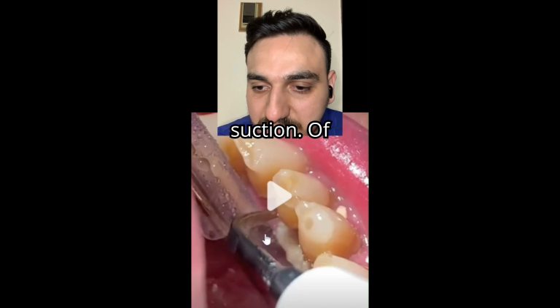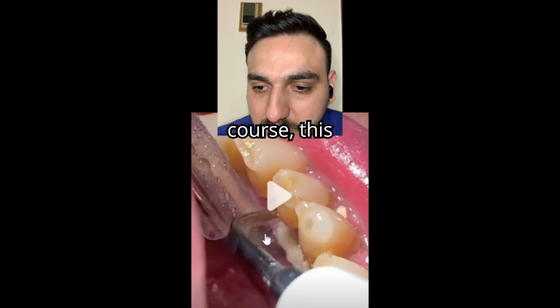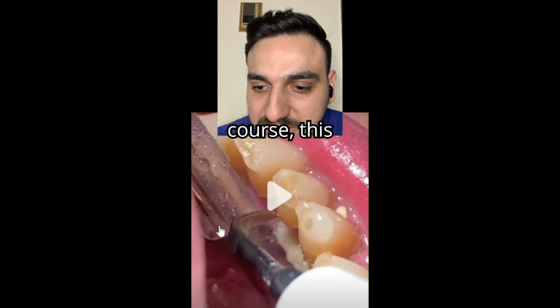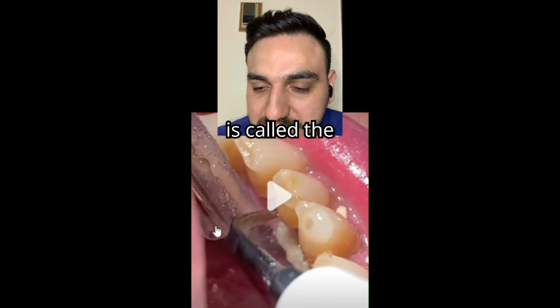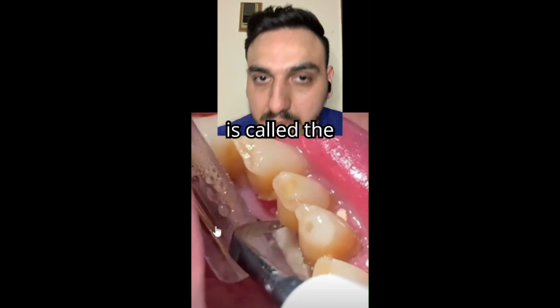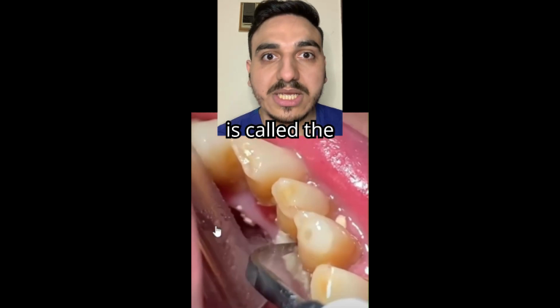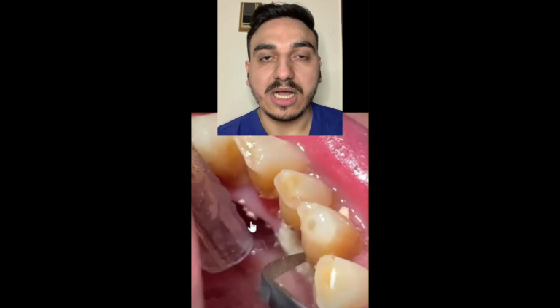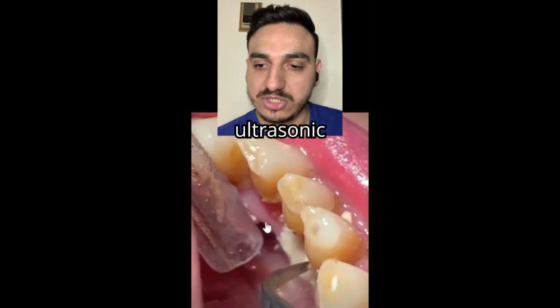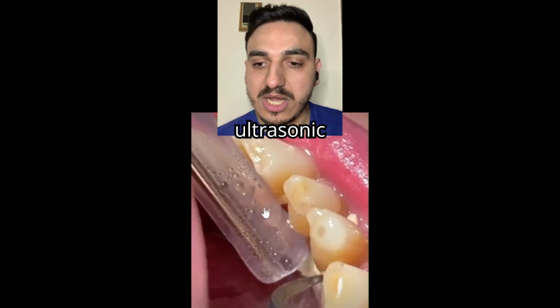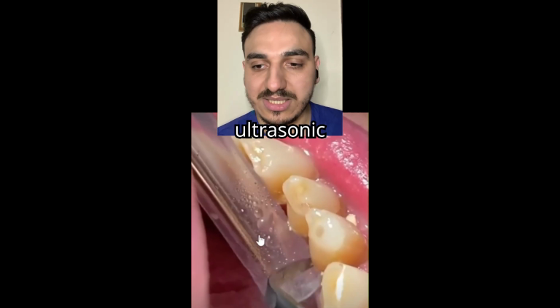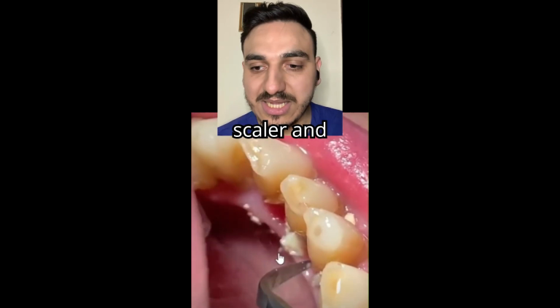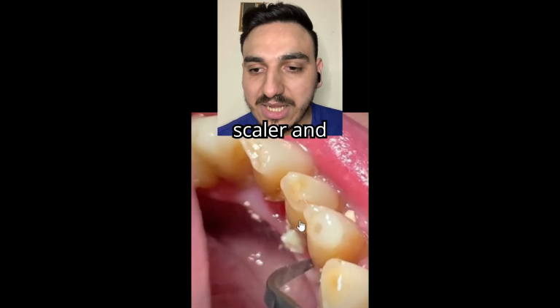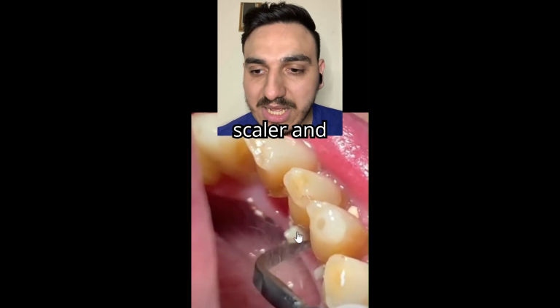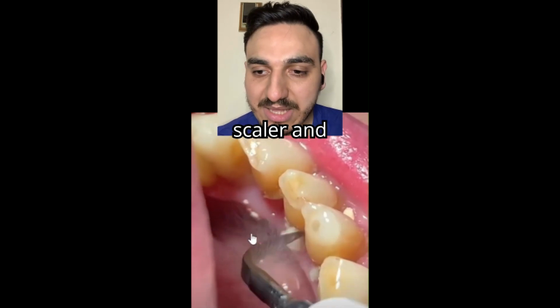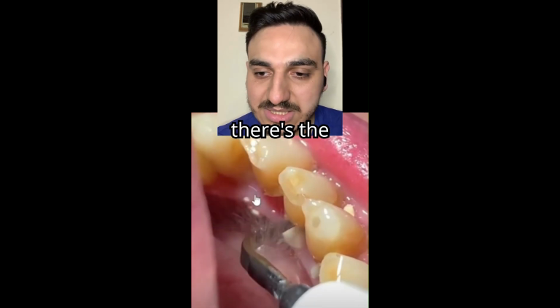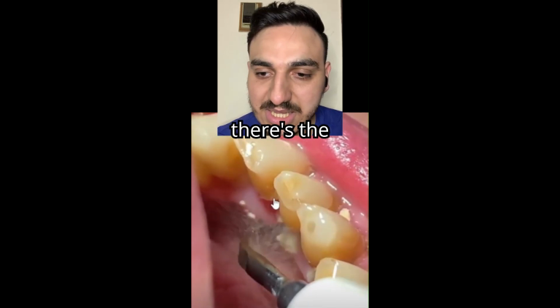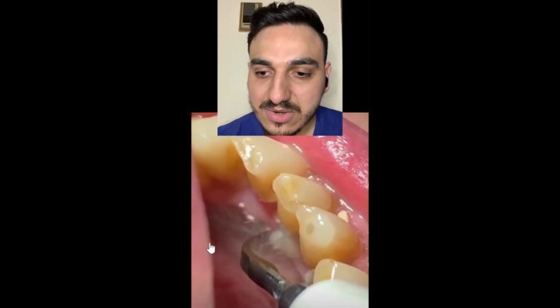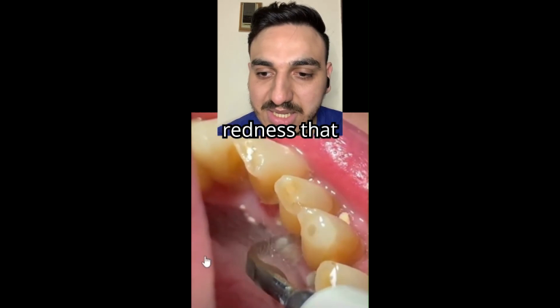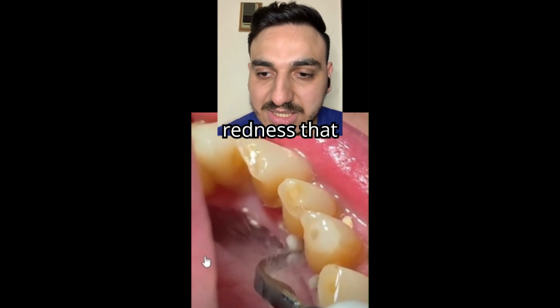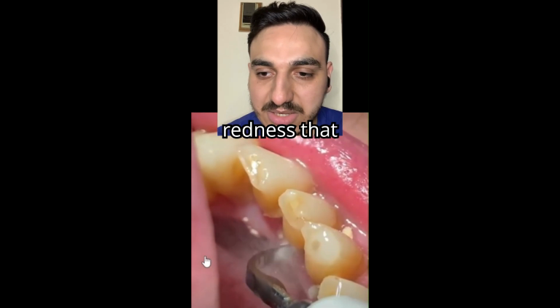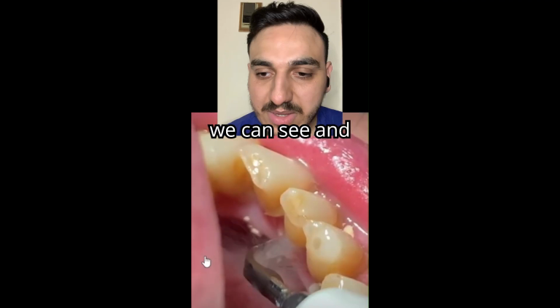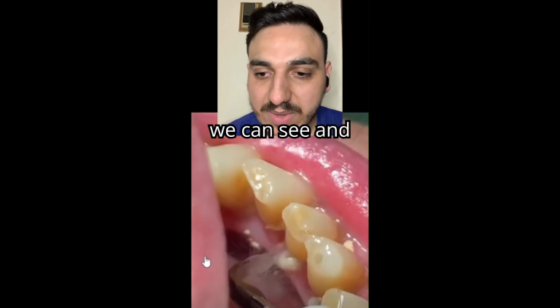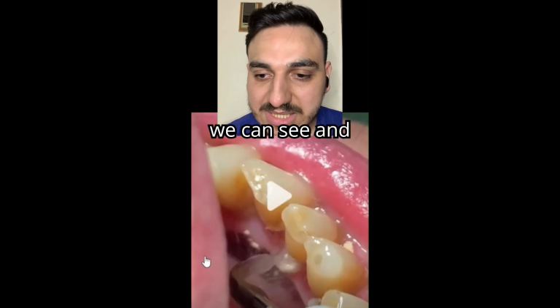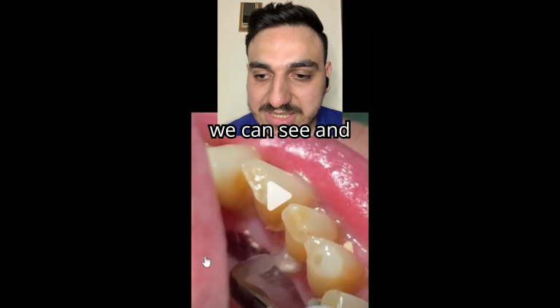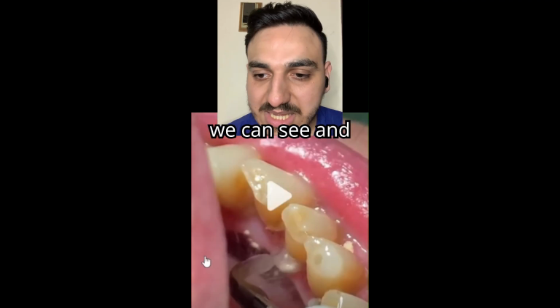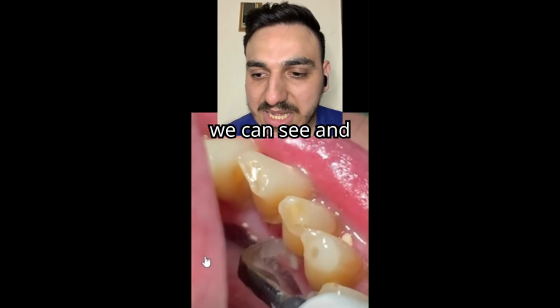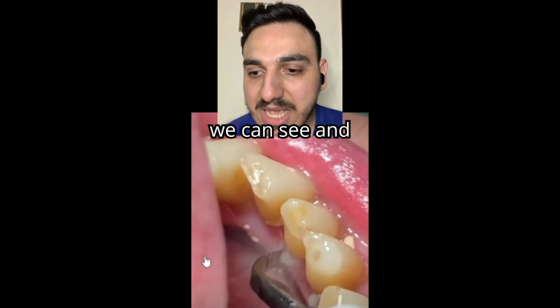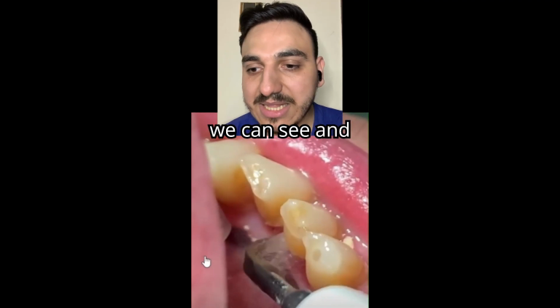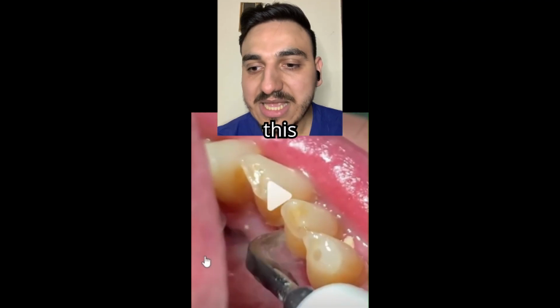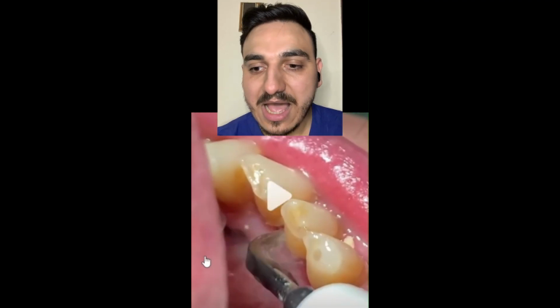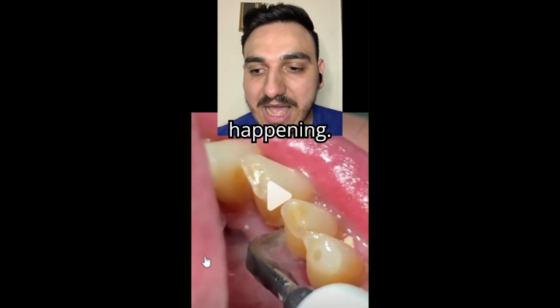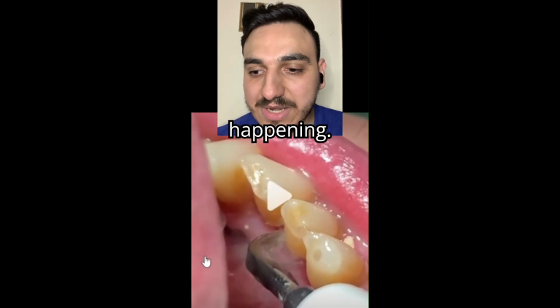This is called the ultrasonic scaler, and there's the redness that we can see.